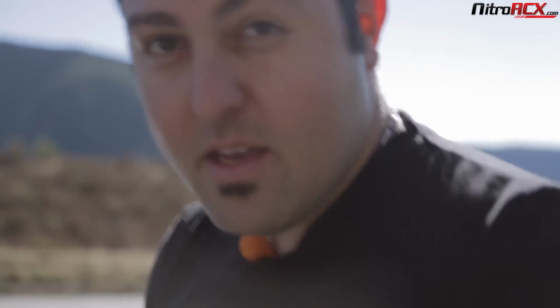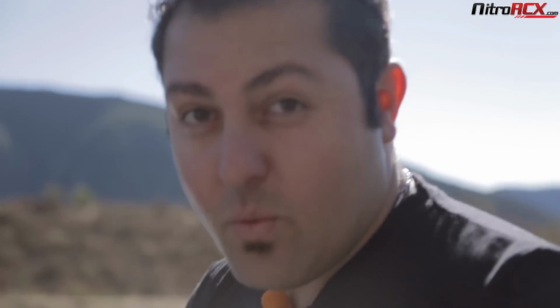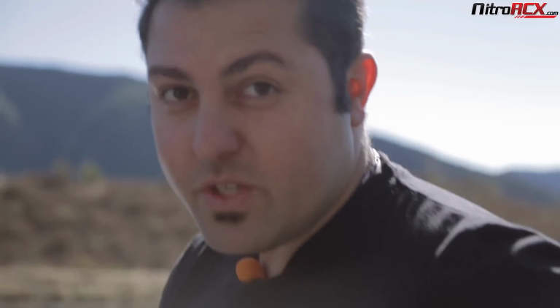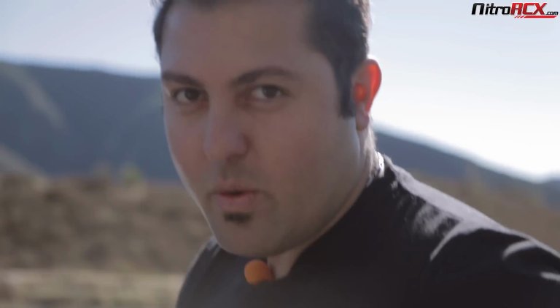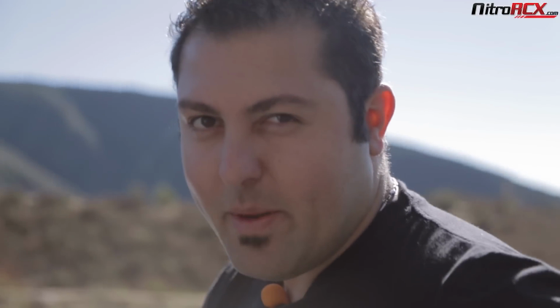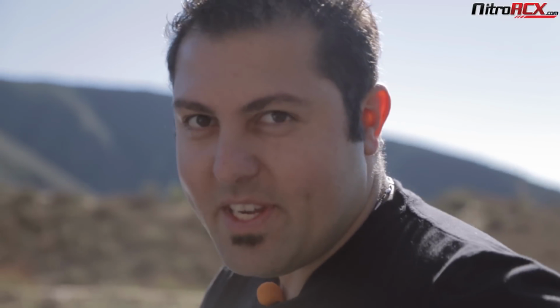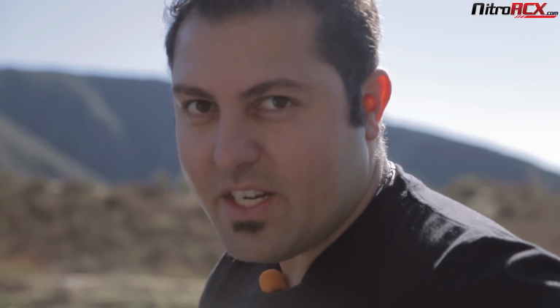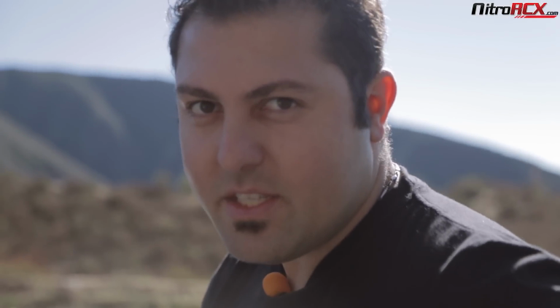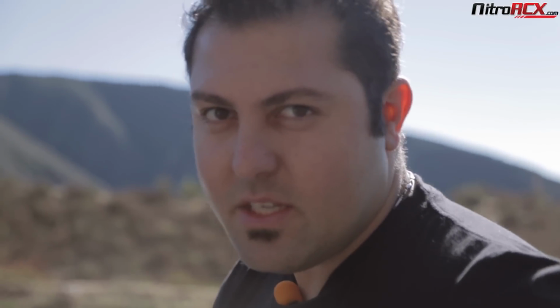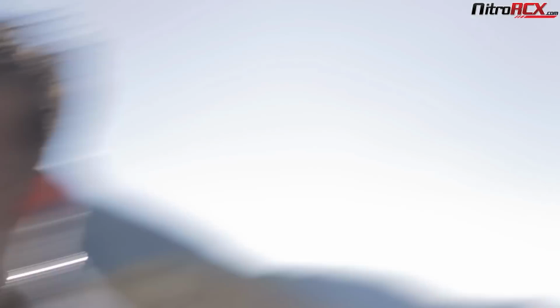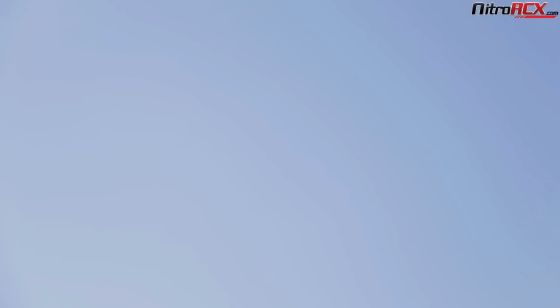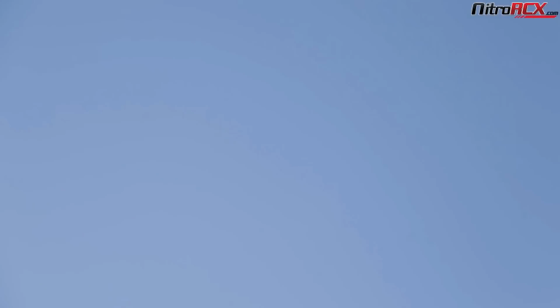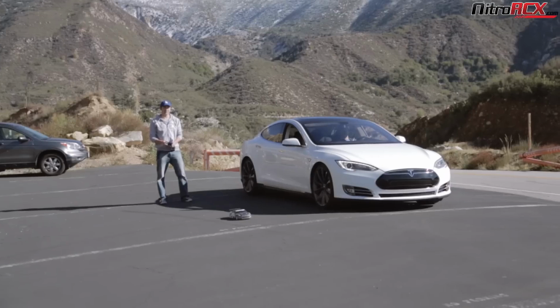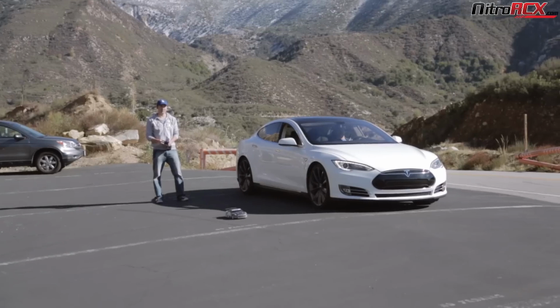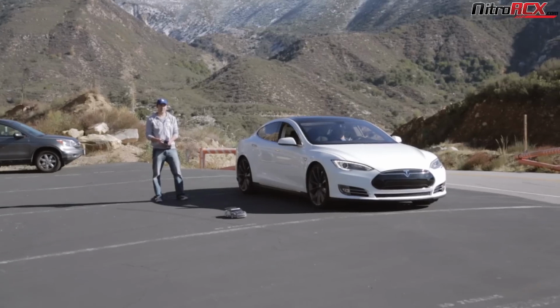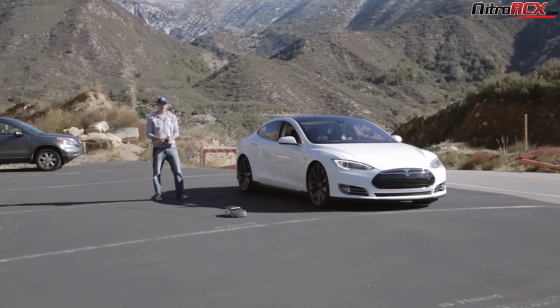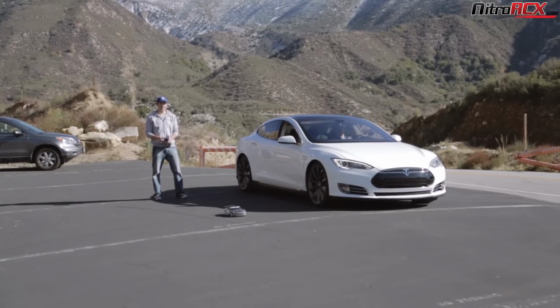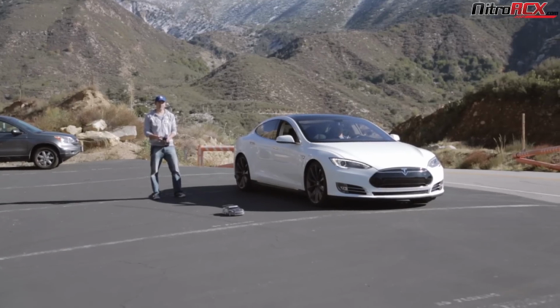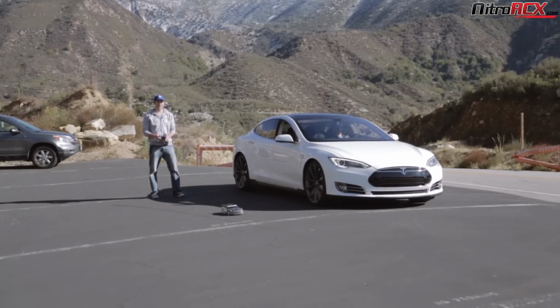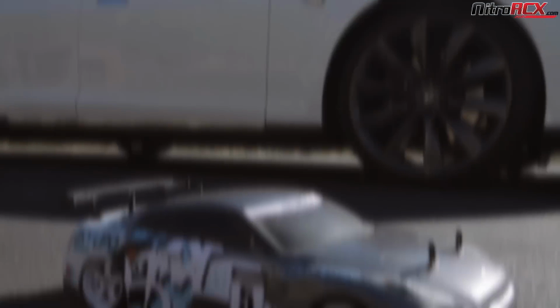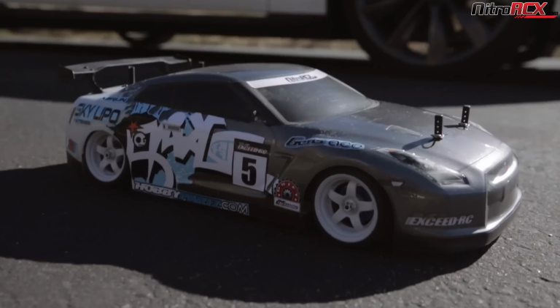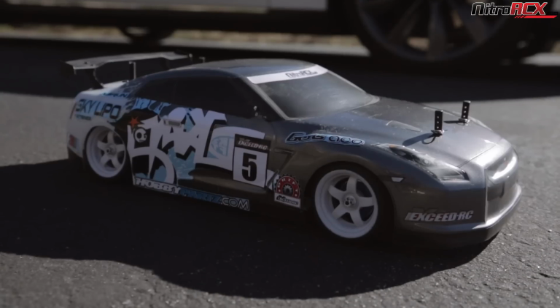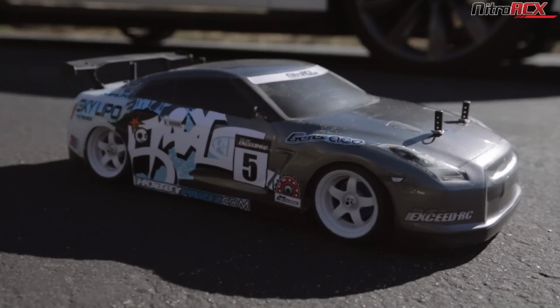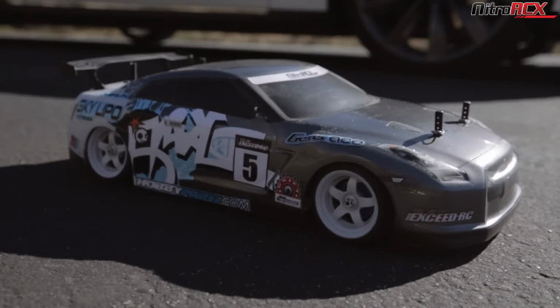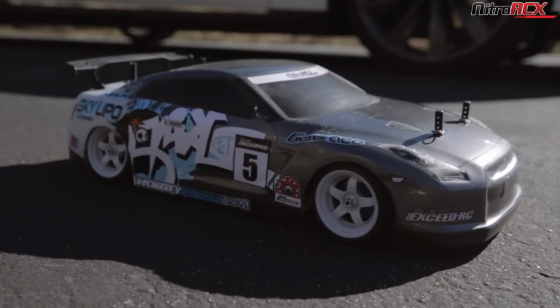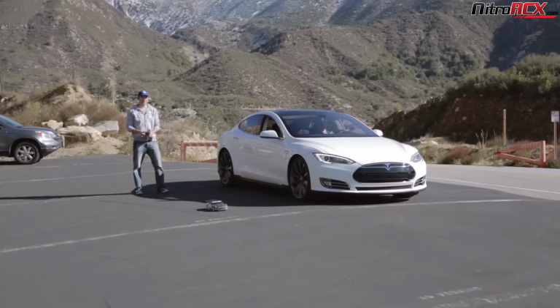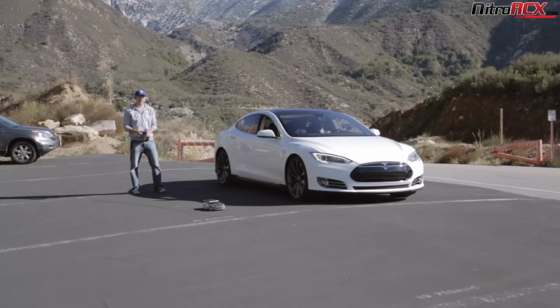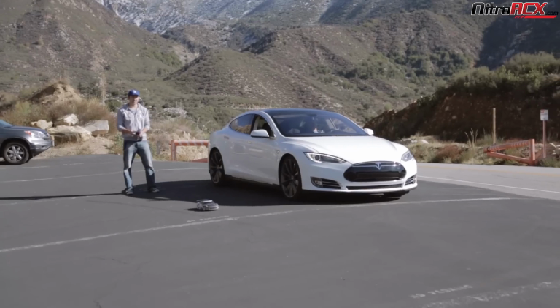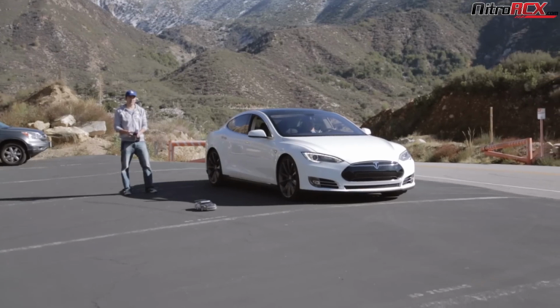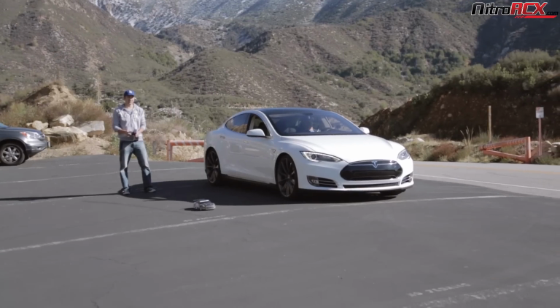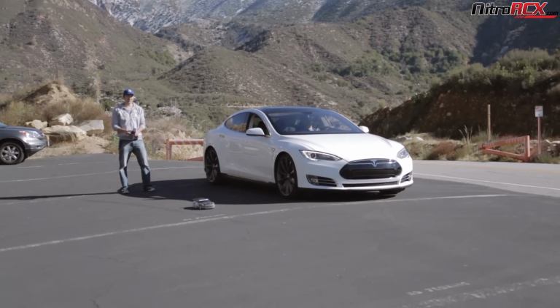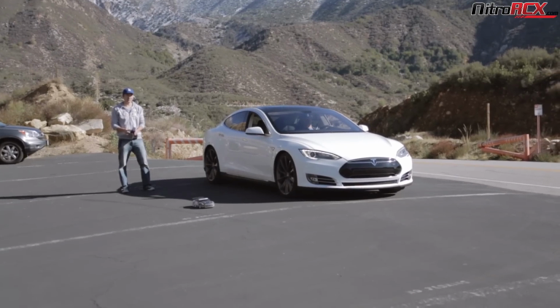We're just warming up the tires. Three, two, one, go!